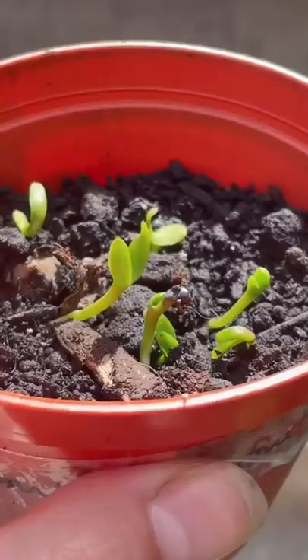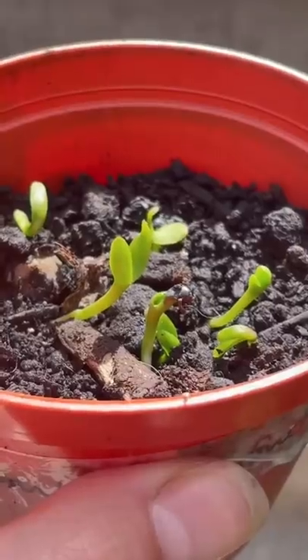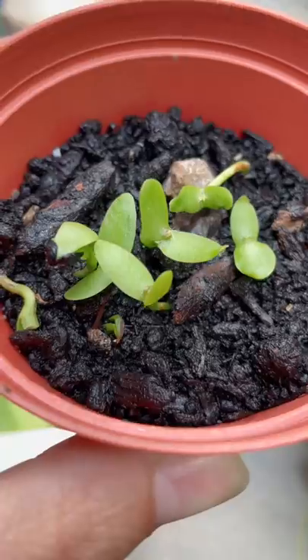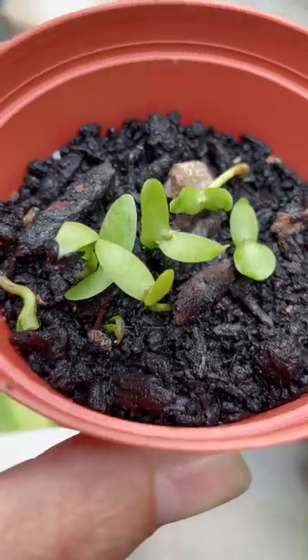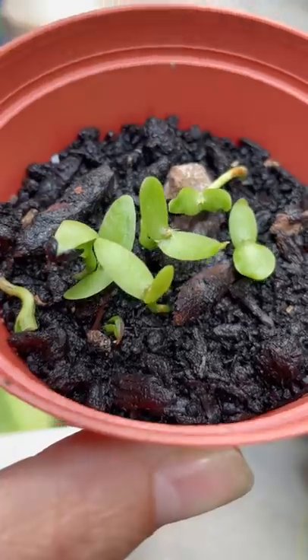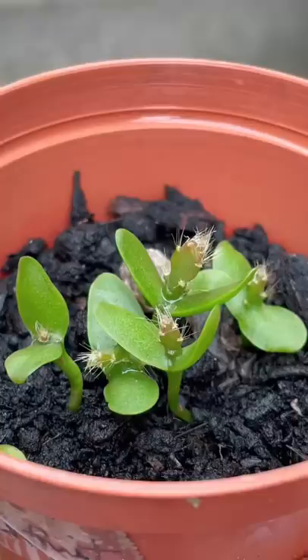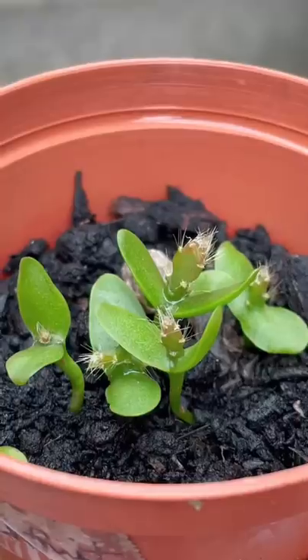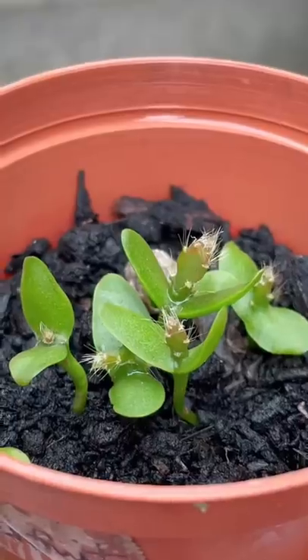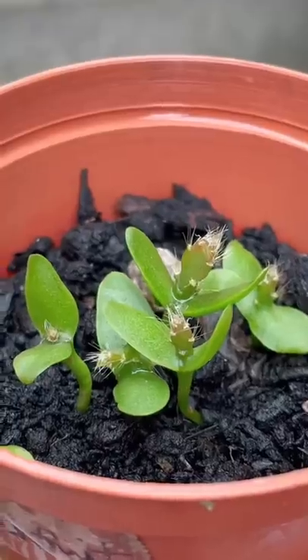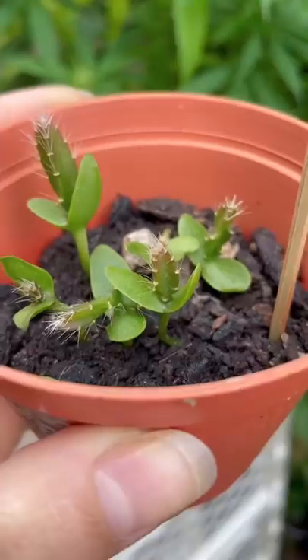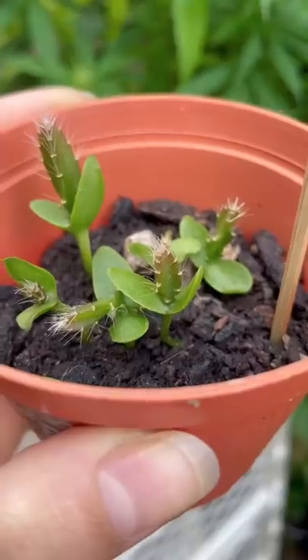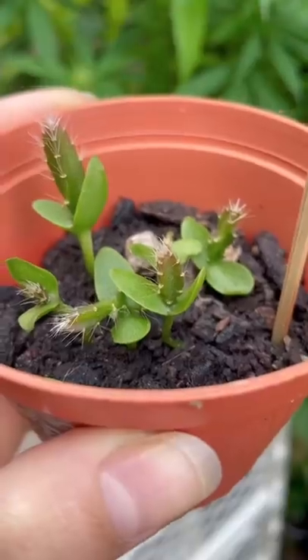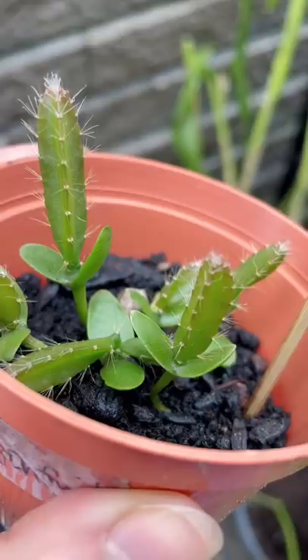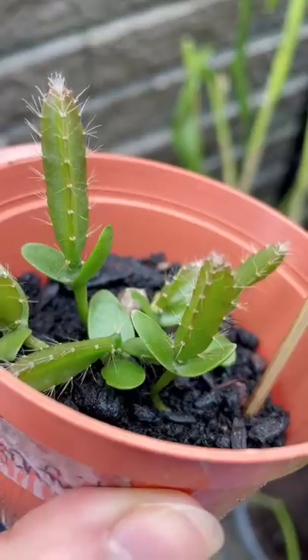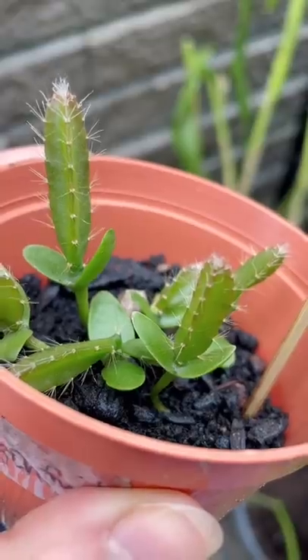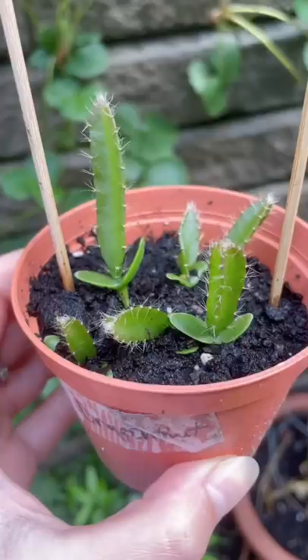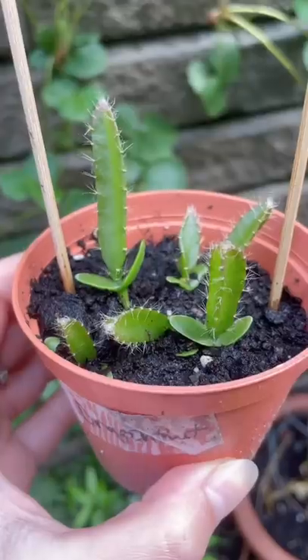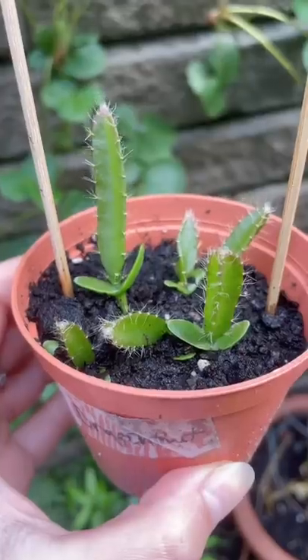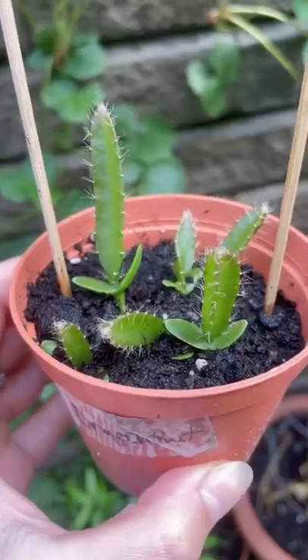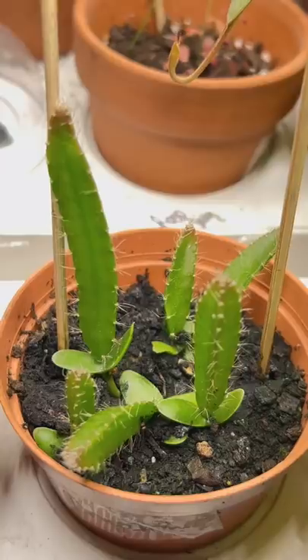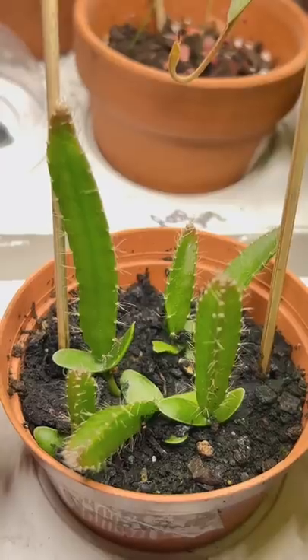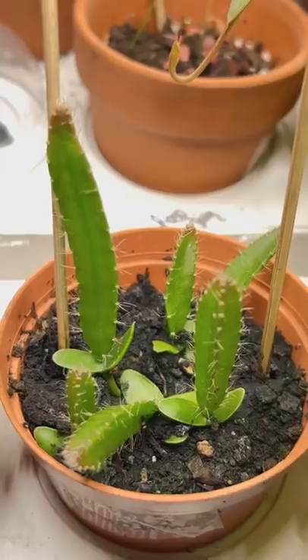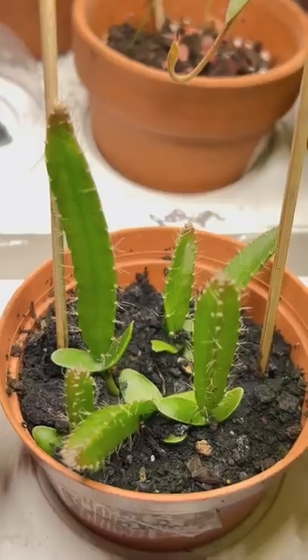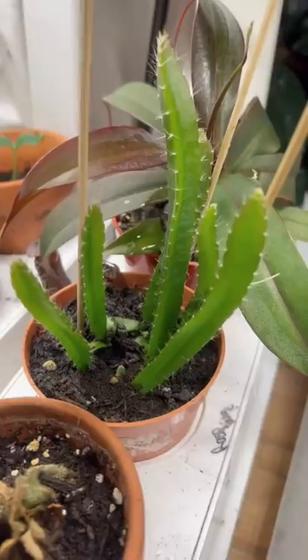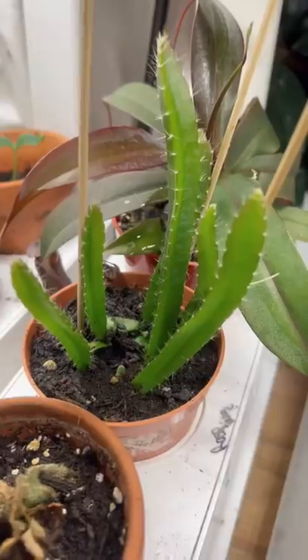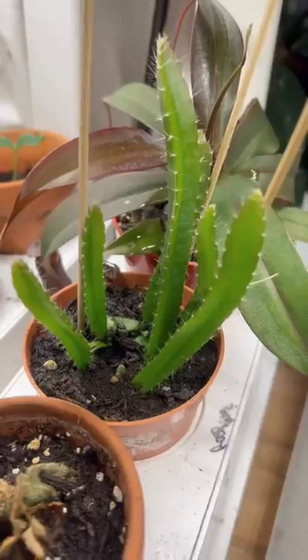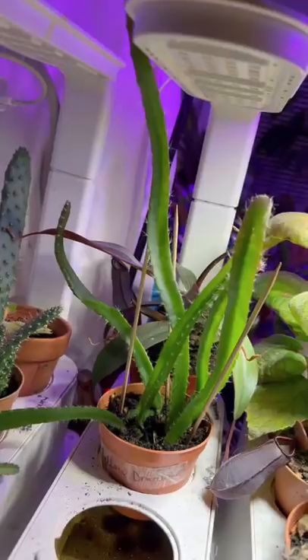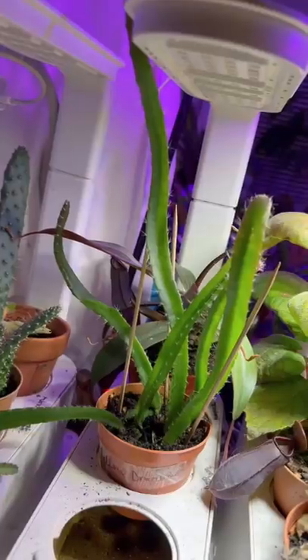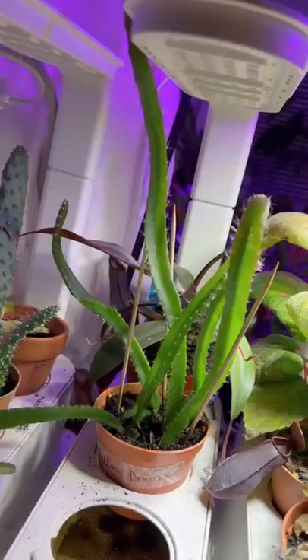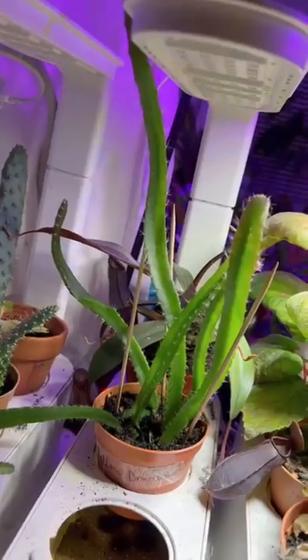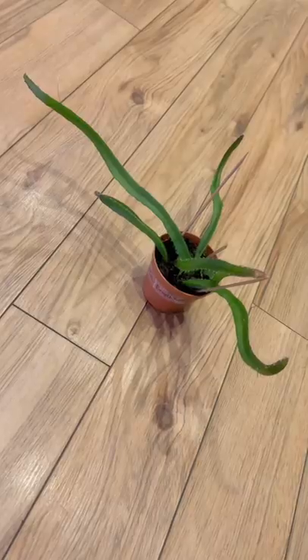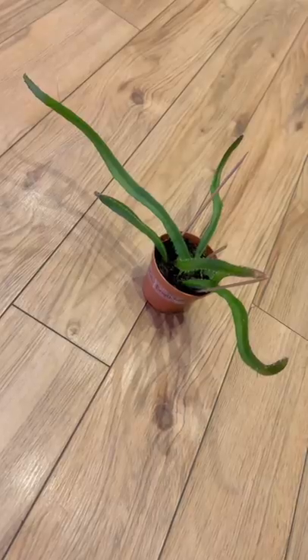And you're not gonna believe it, they're so, so cute. And to my surprise, it grows into a cactus!